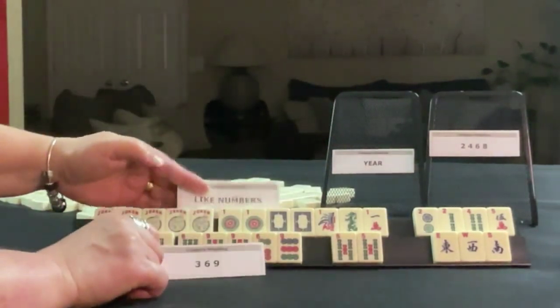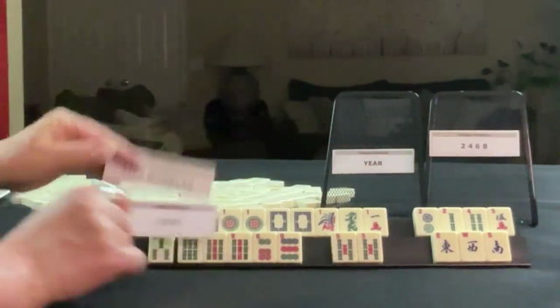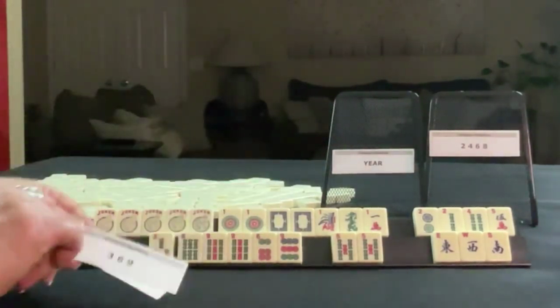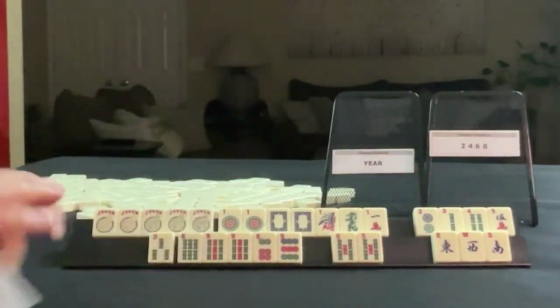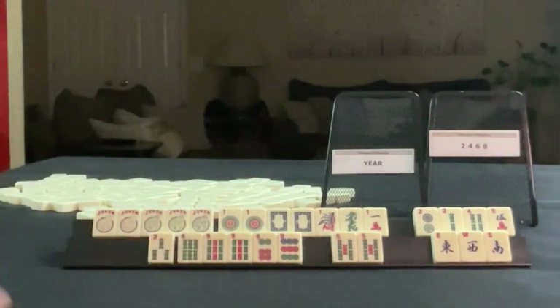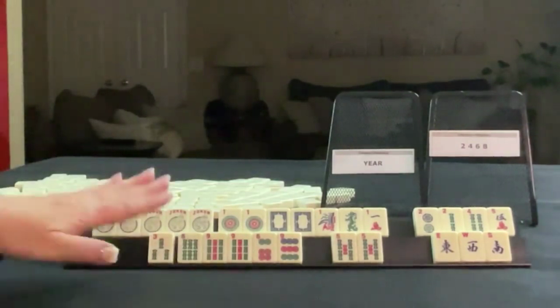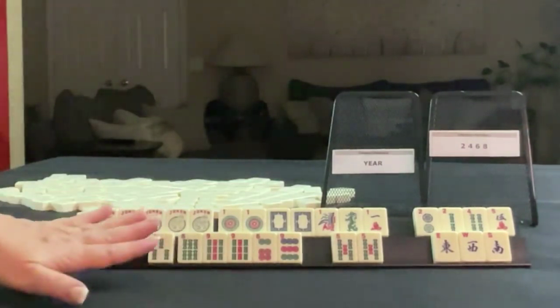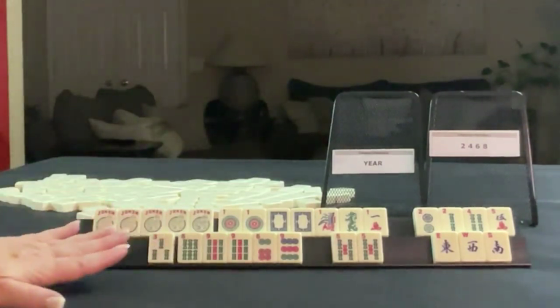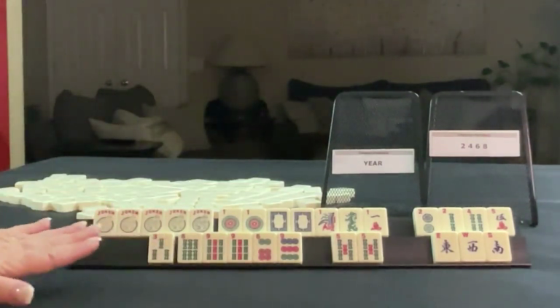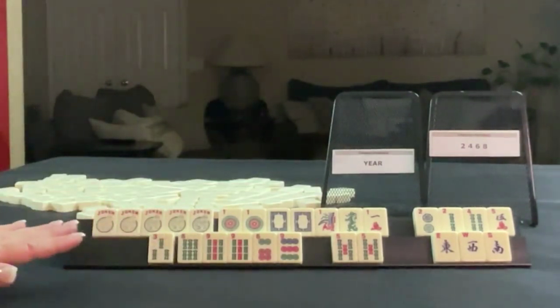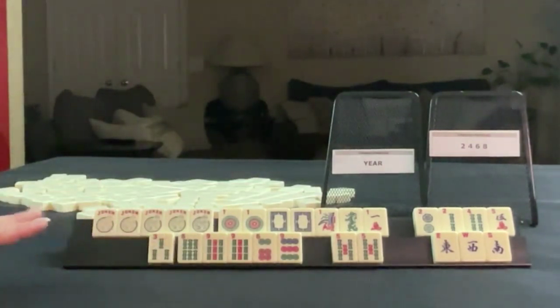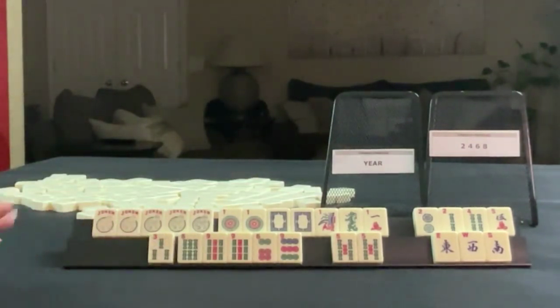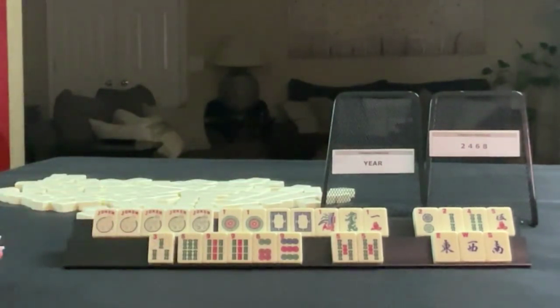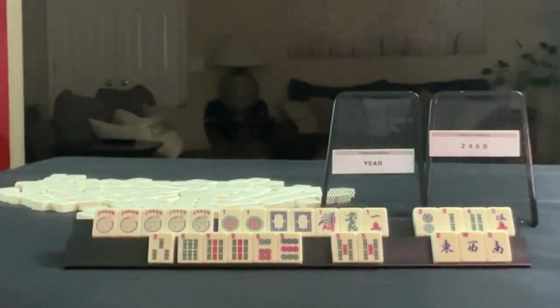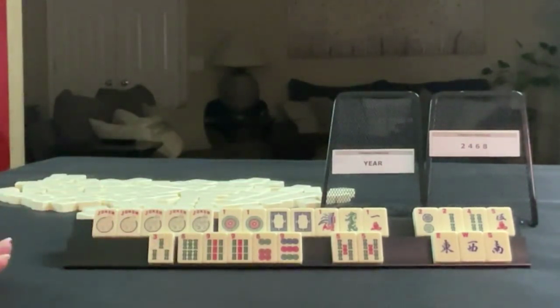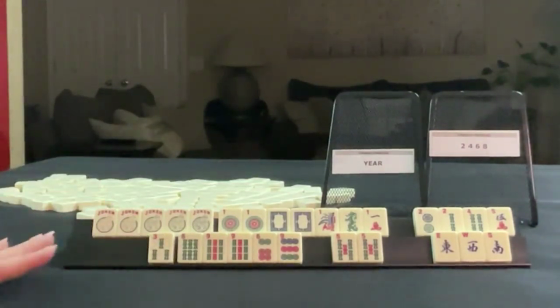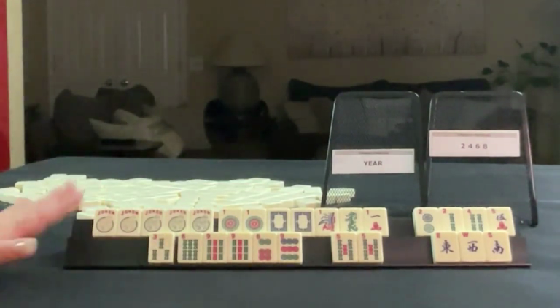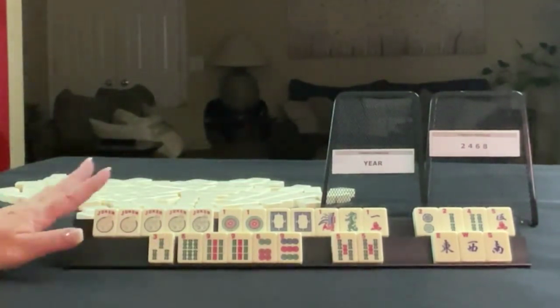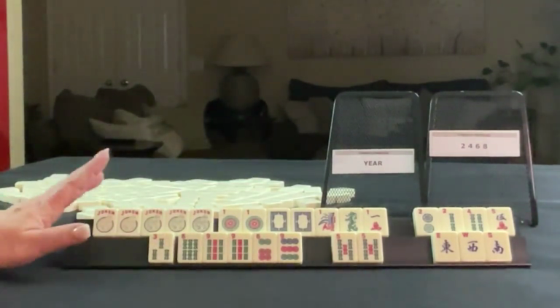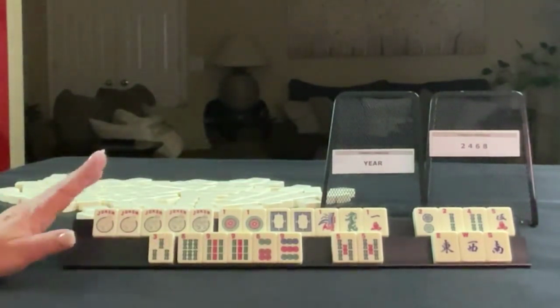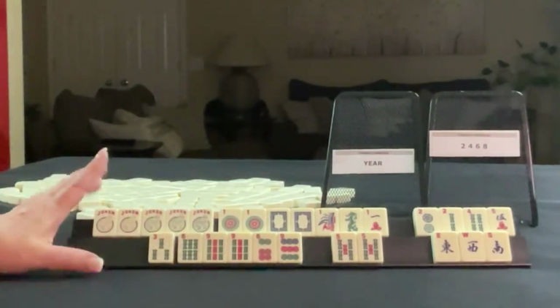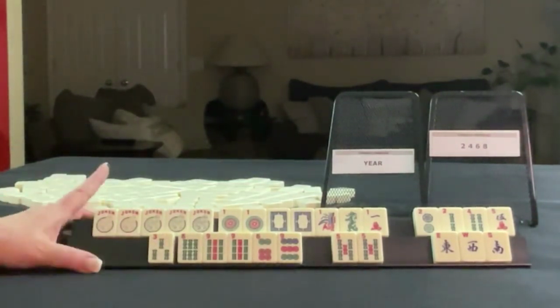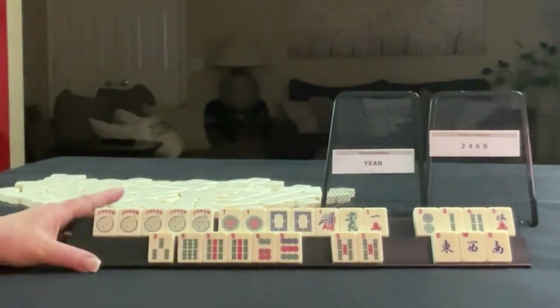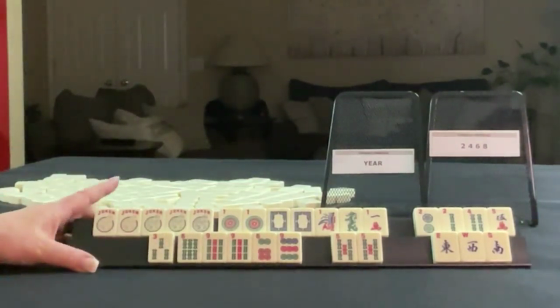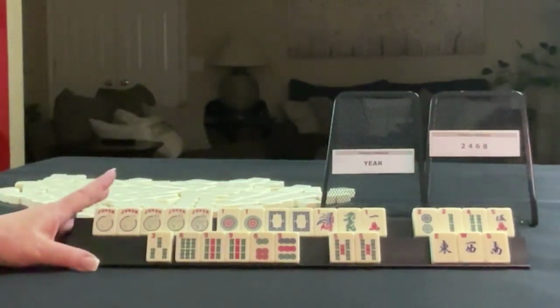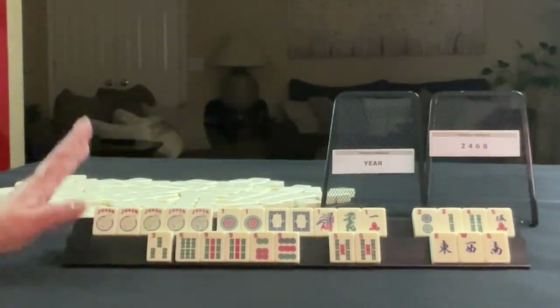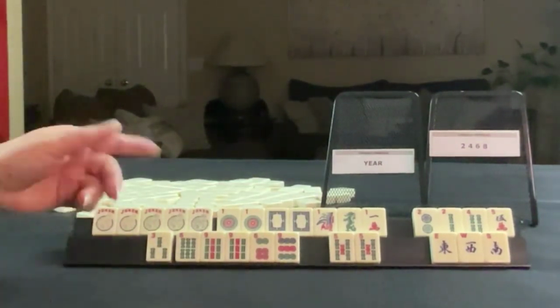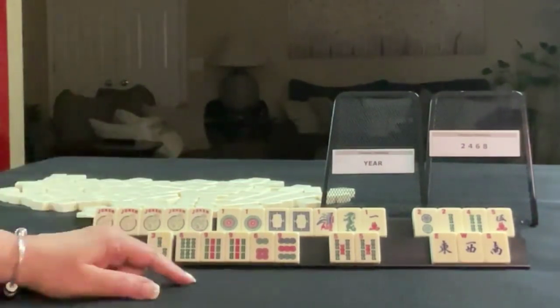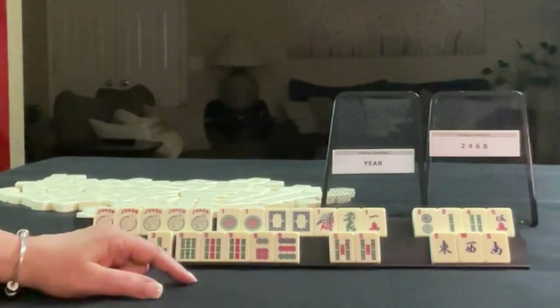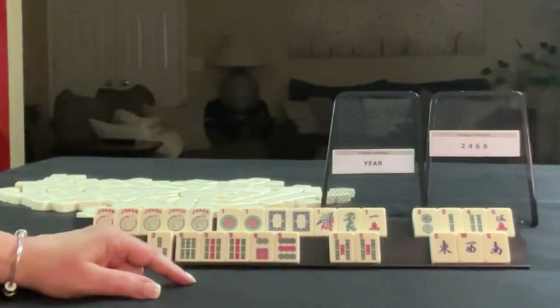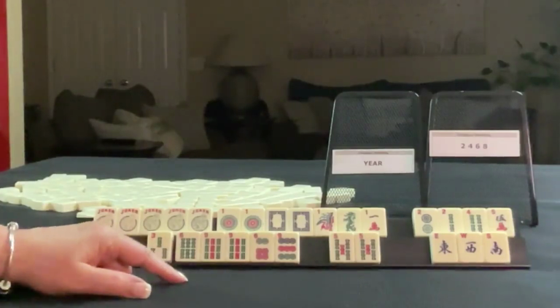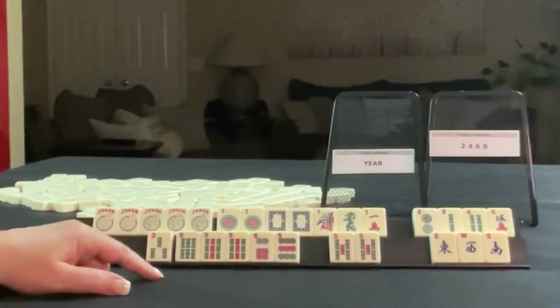So if you would have done something different here, write 'force two' and what you would do with these tiles.